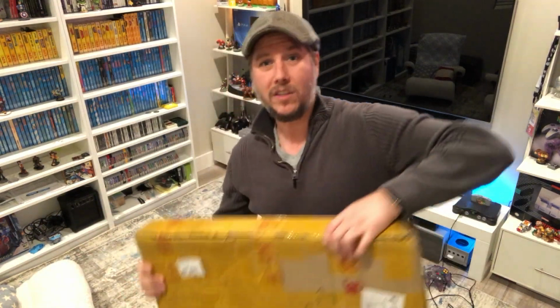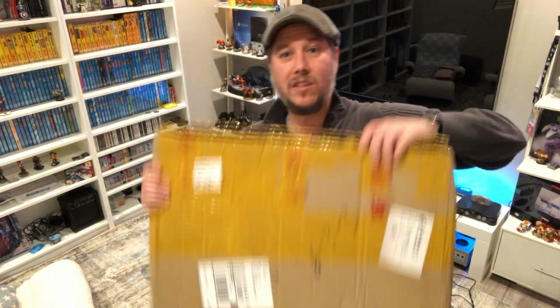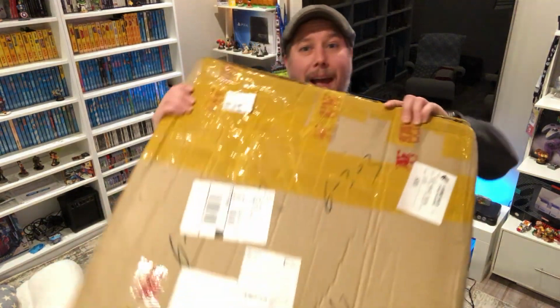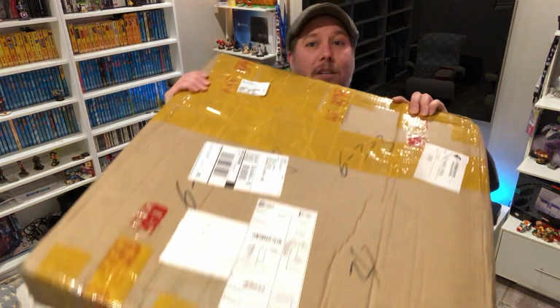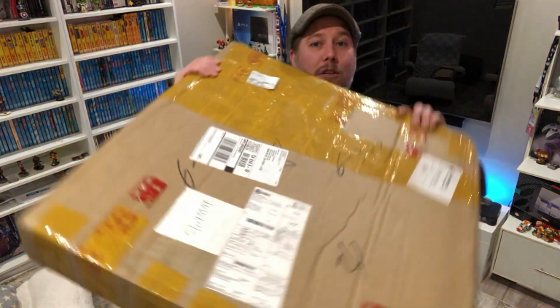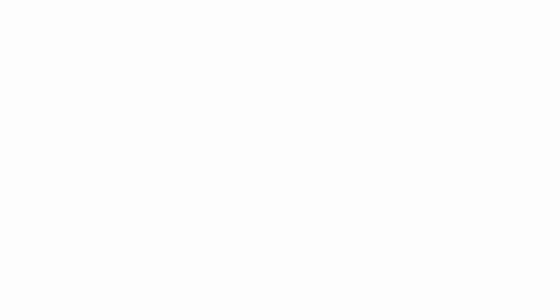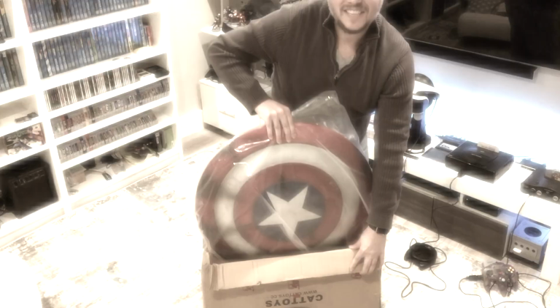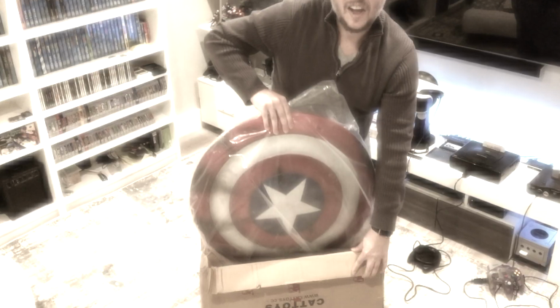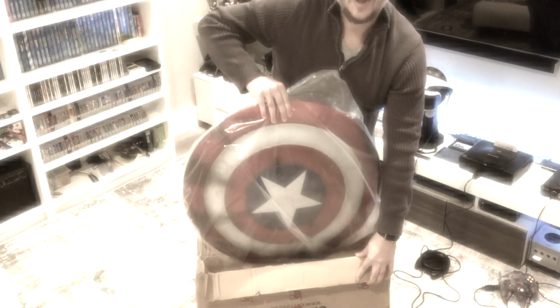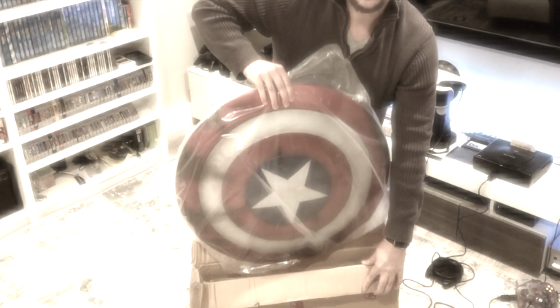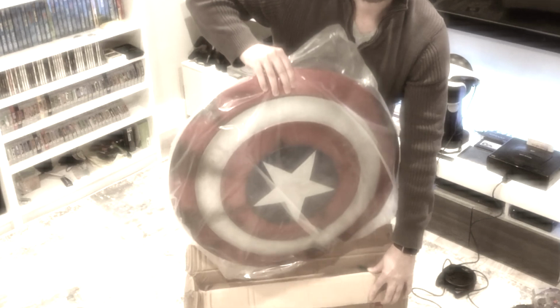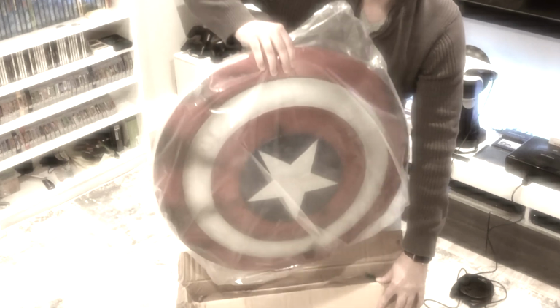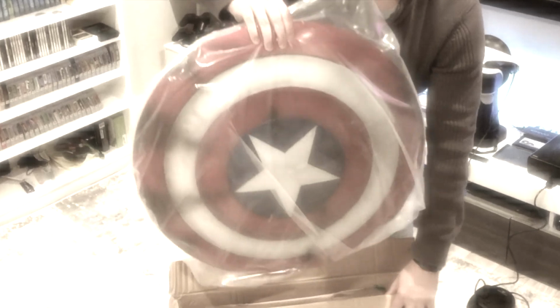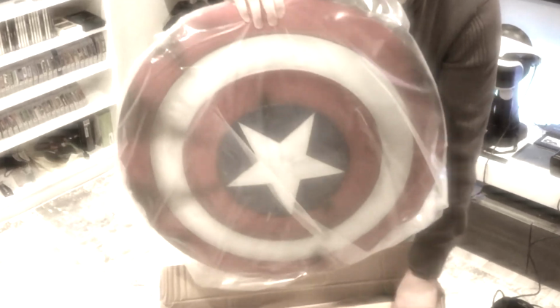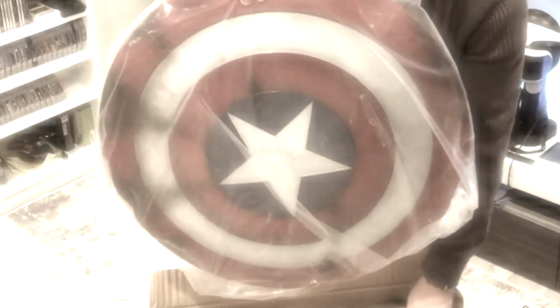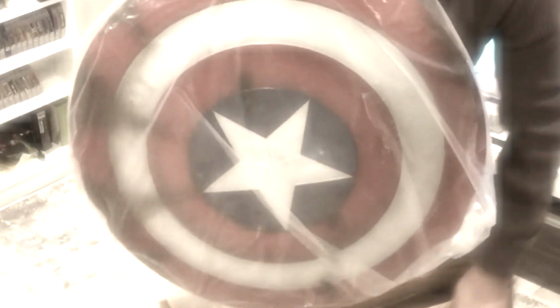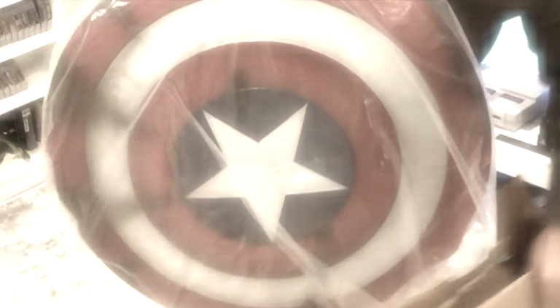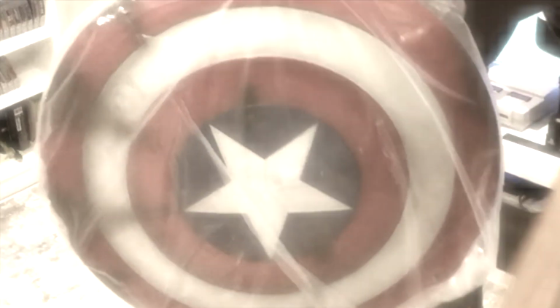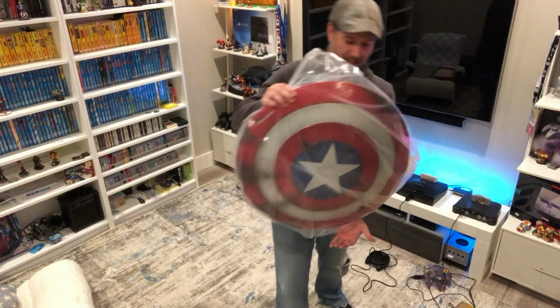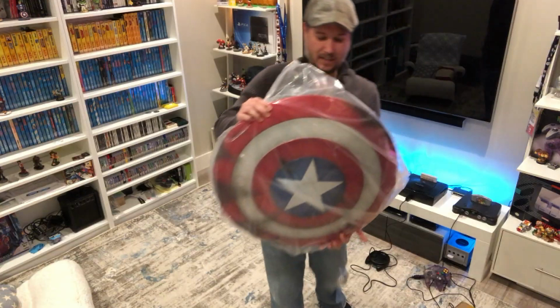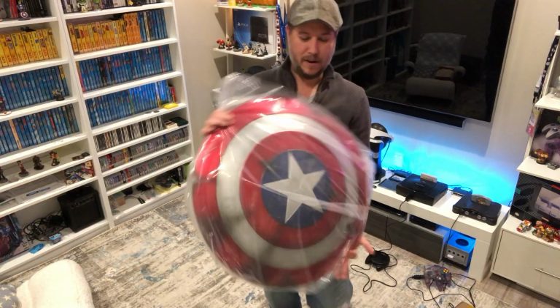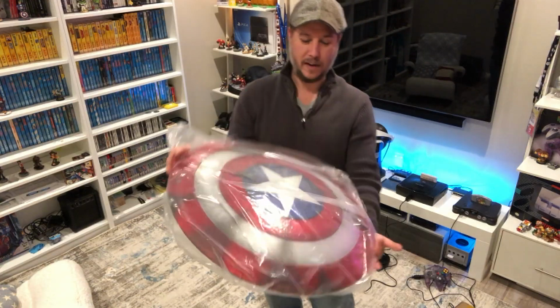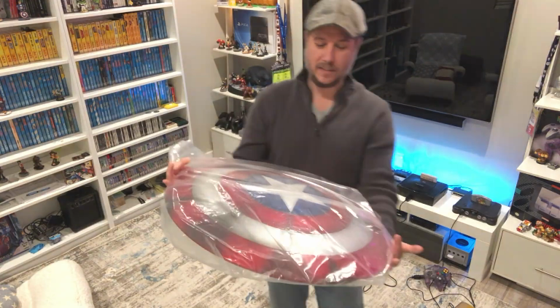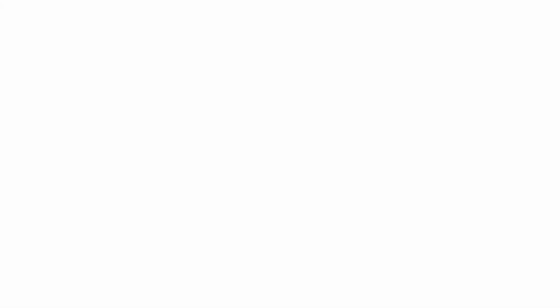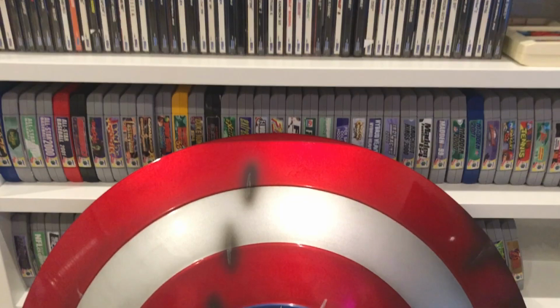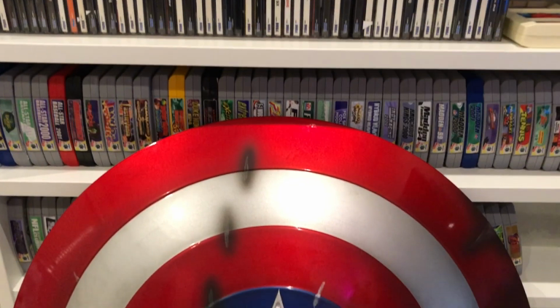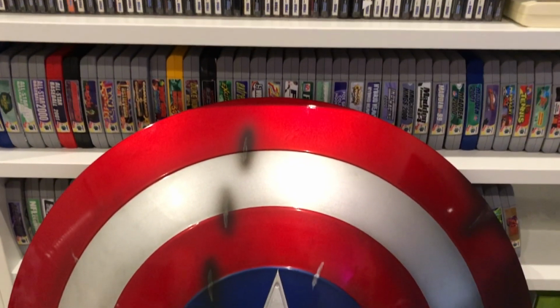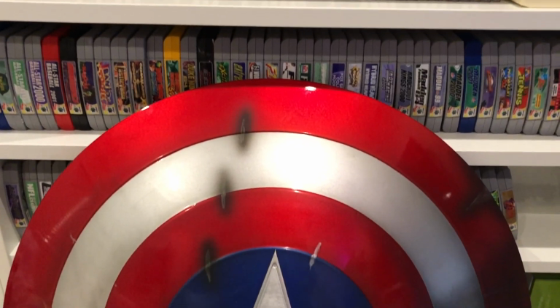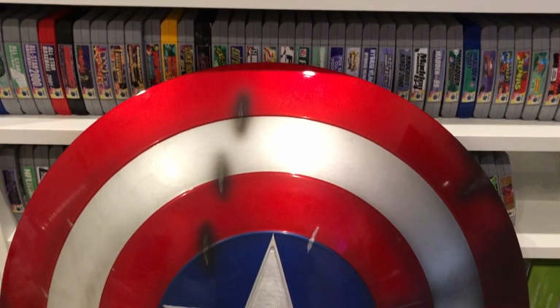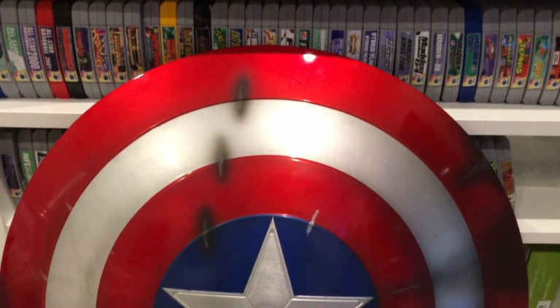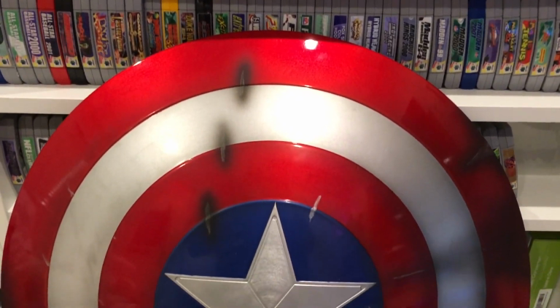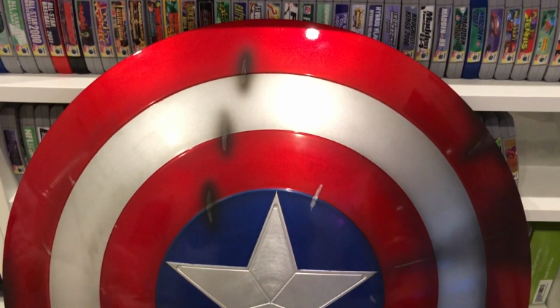This is the package. This, my friends, is Captain America's shield.